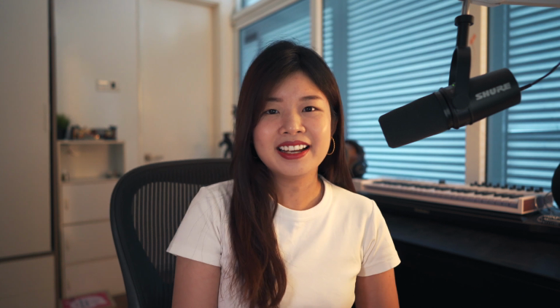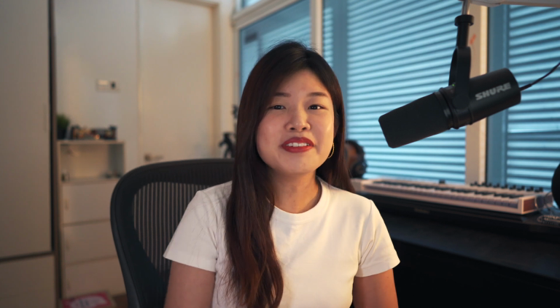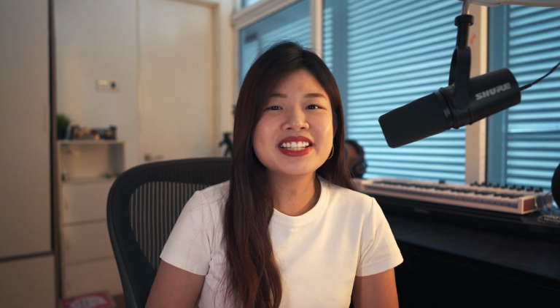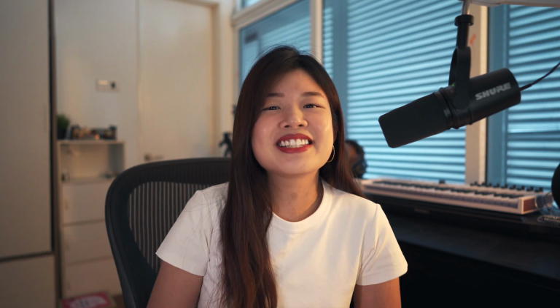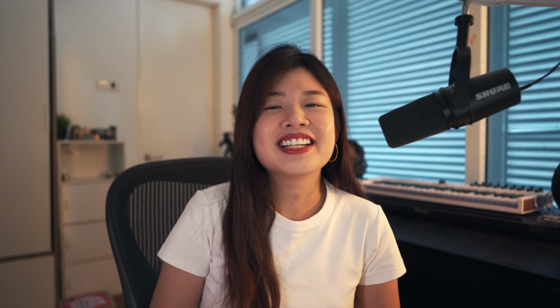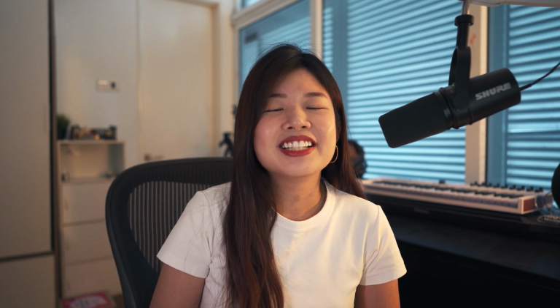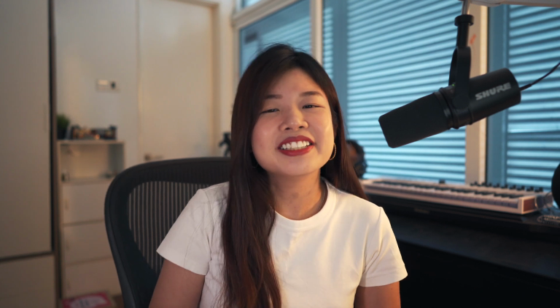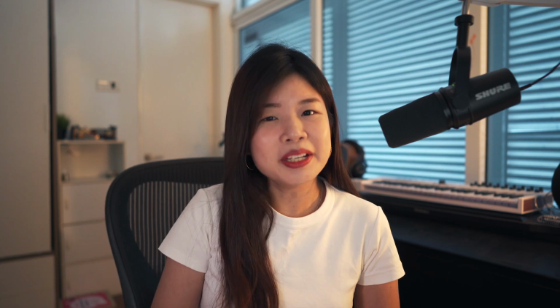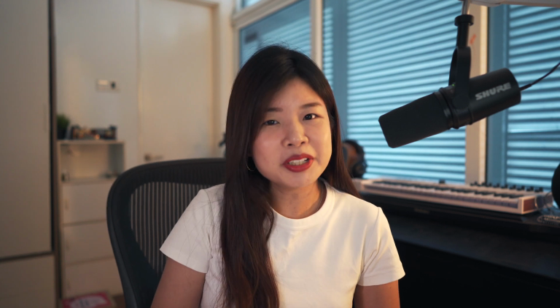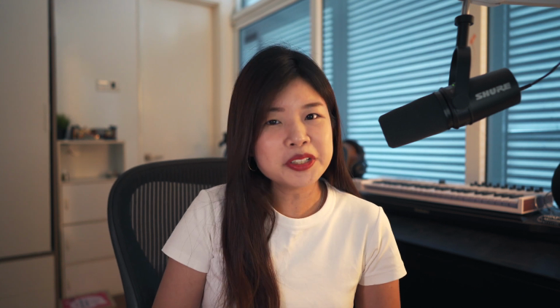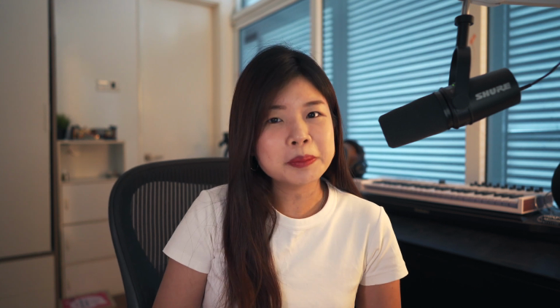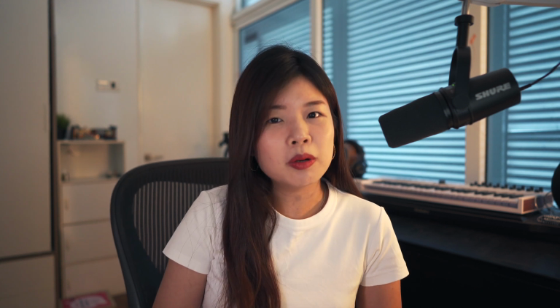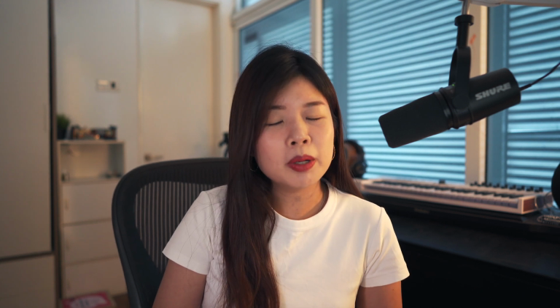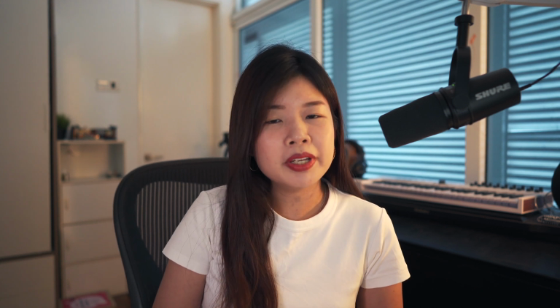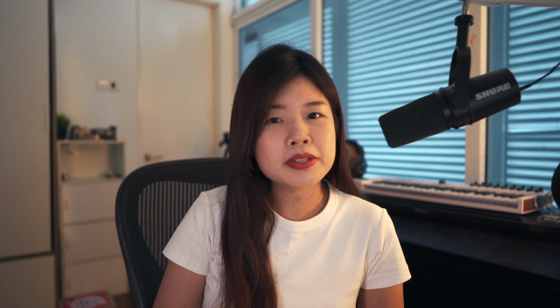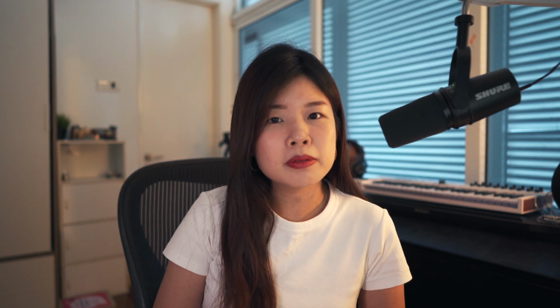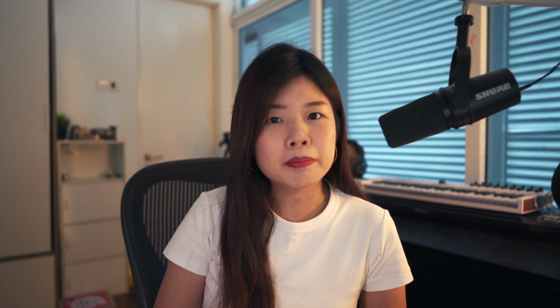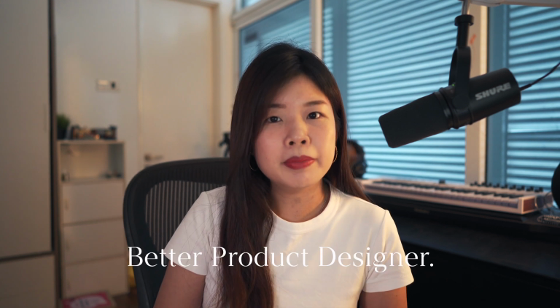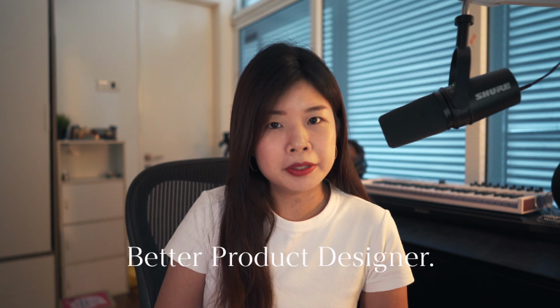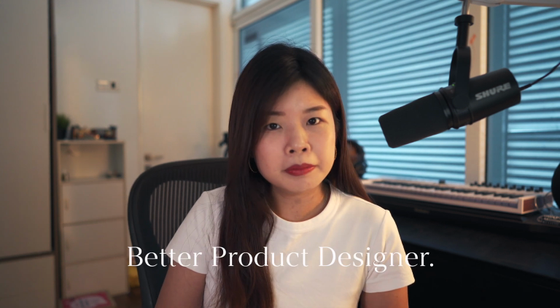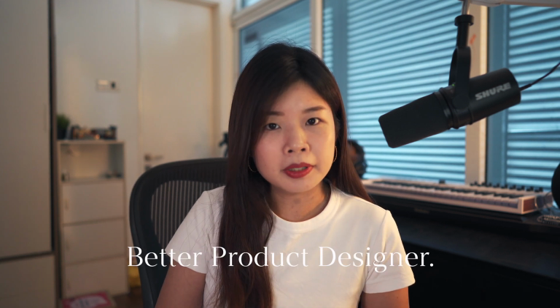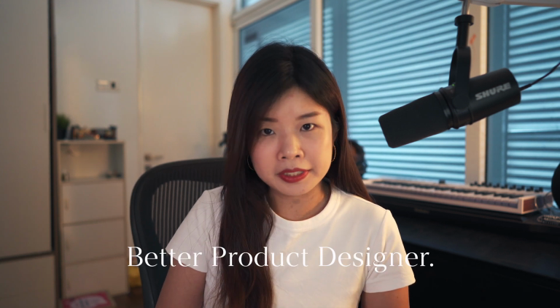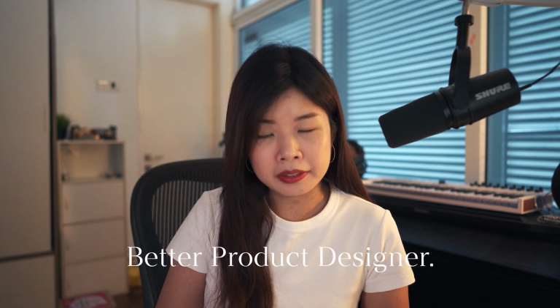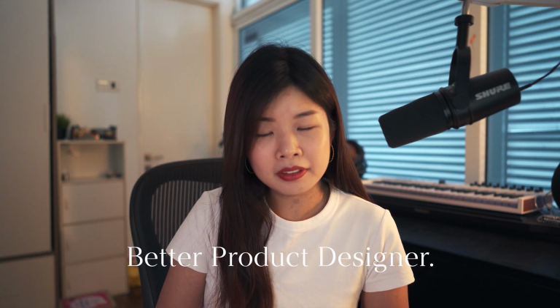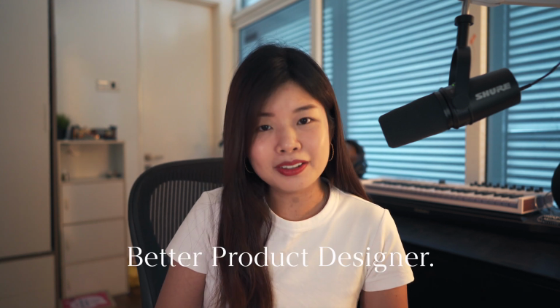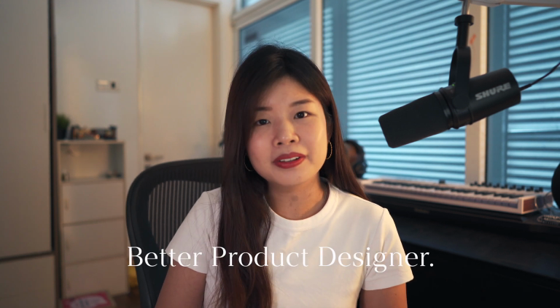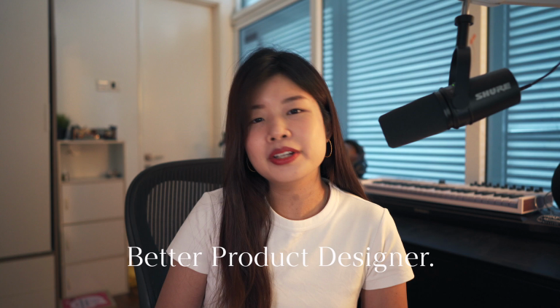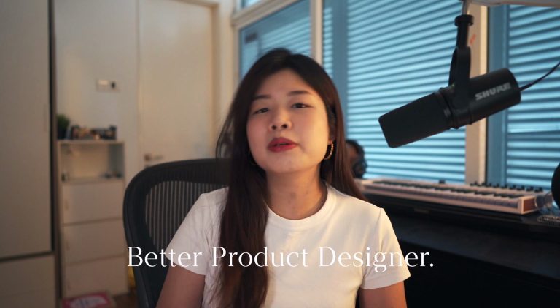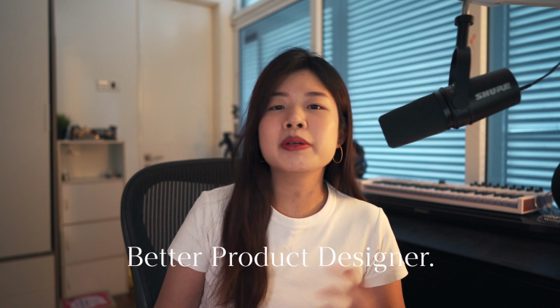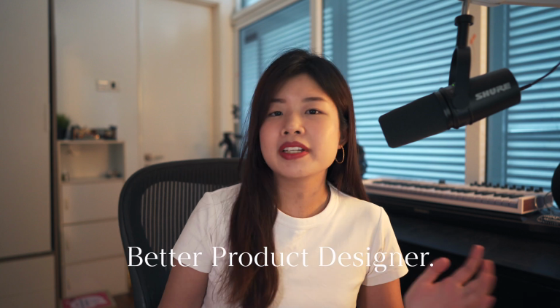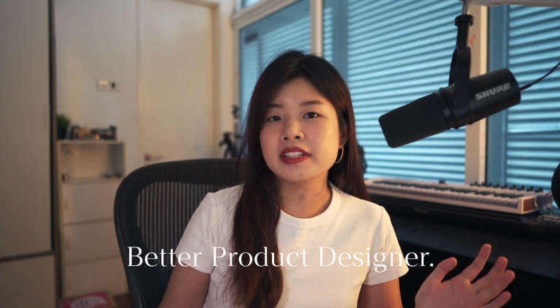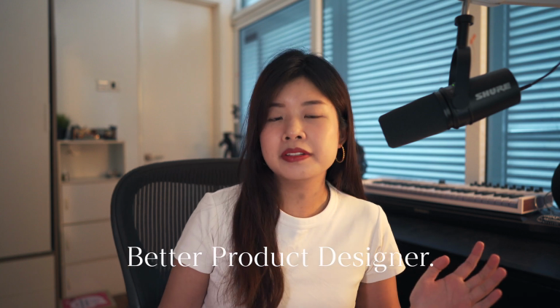Hi friends! Today I'm going to talk about what makes you a better product designer or a UI UX designer.